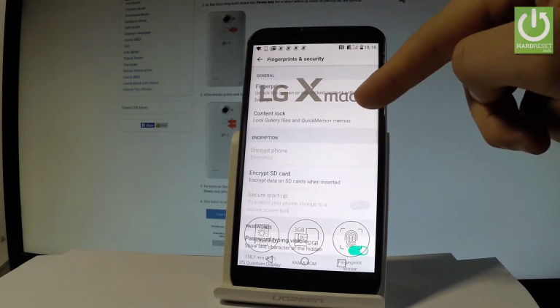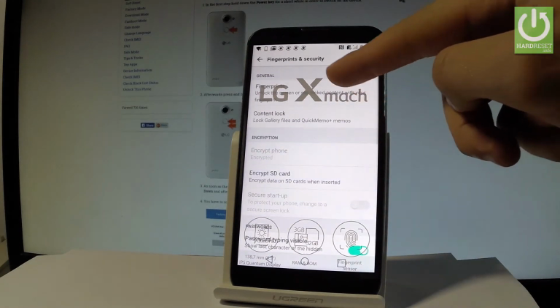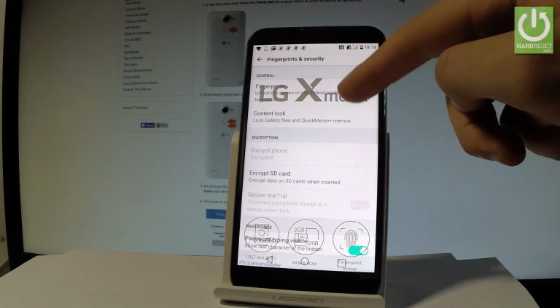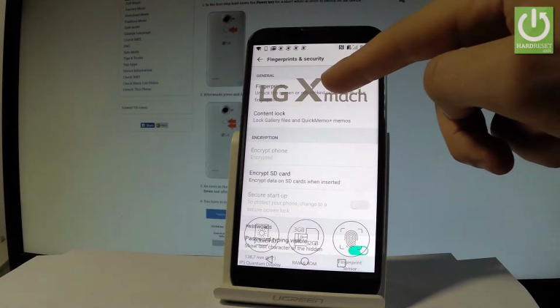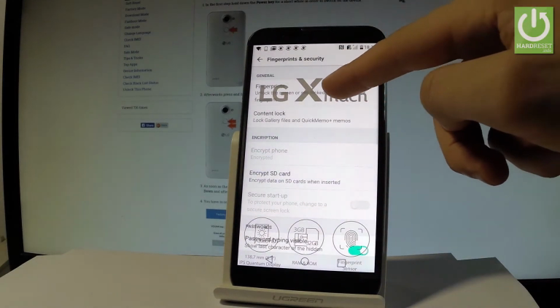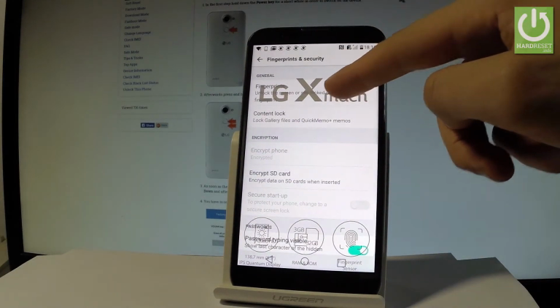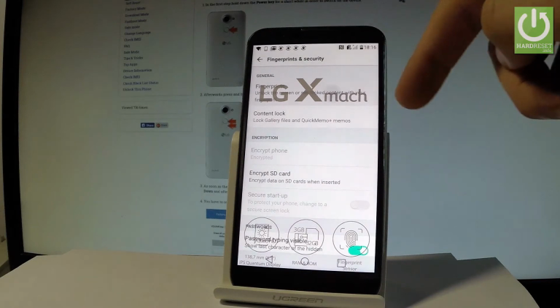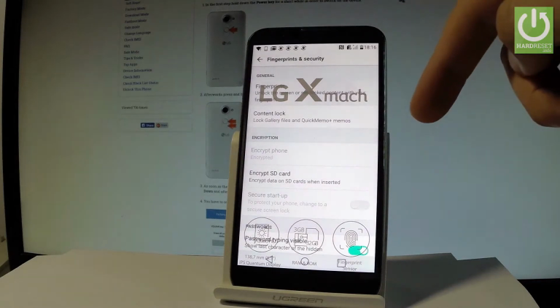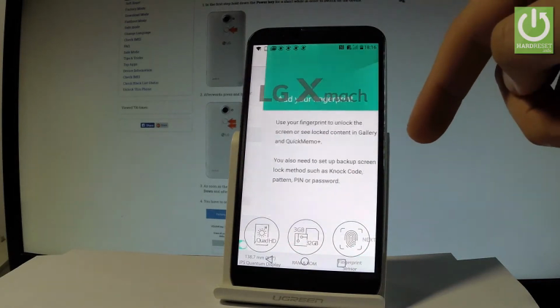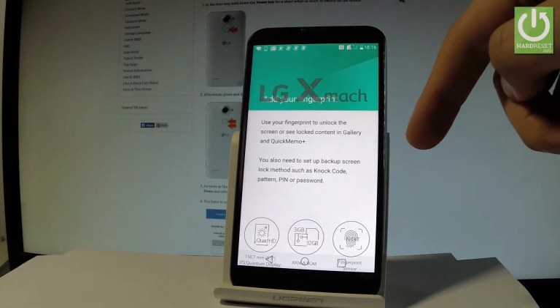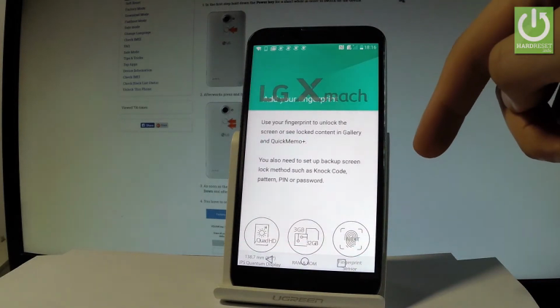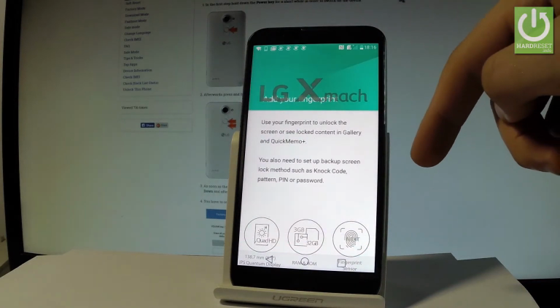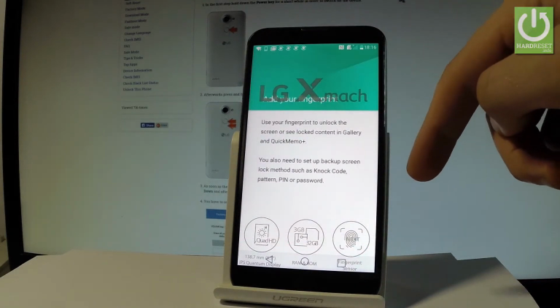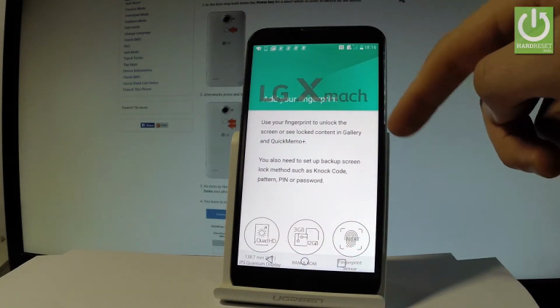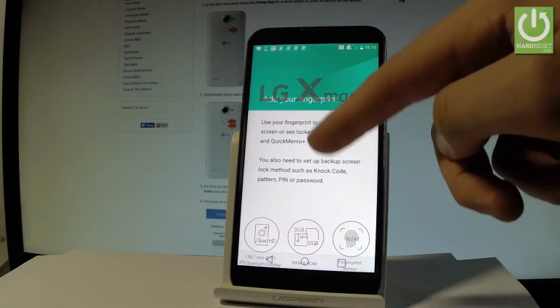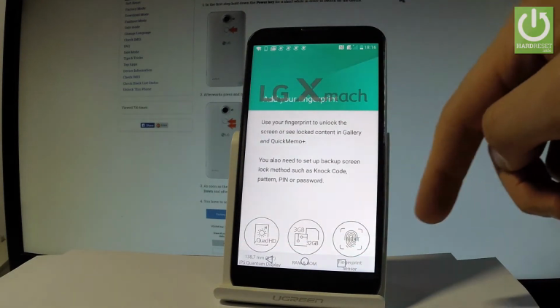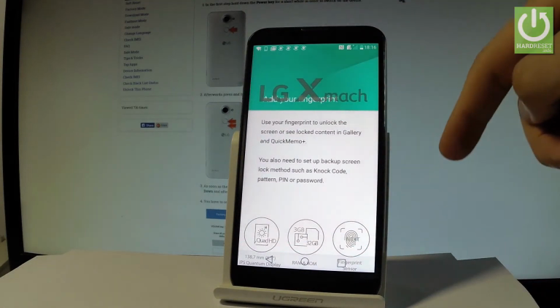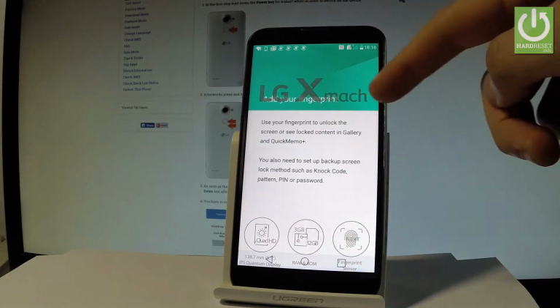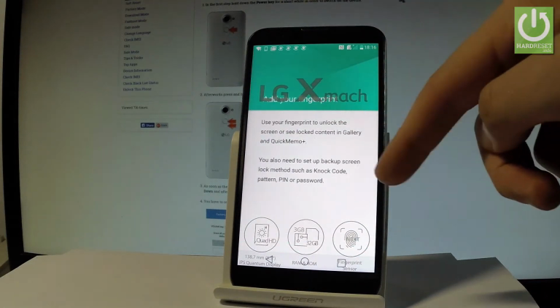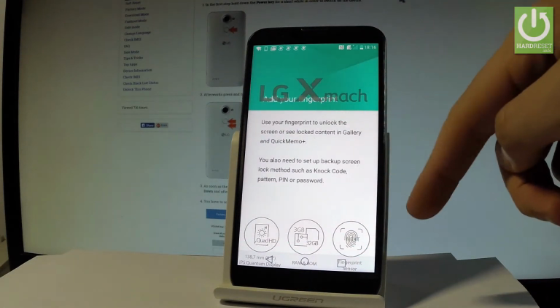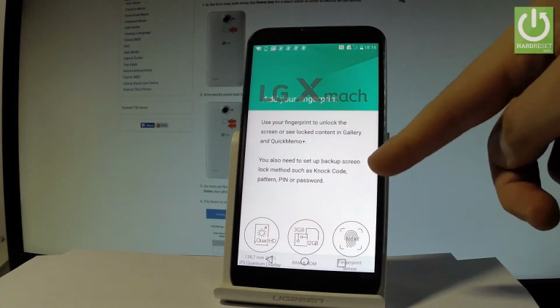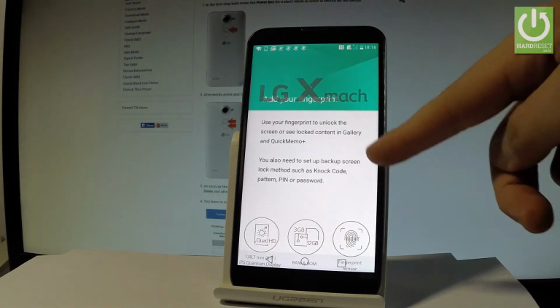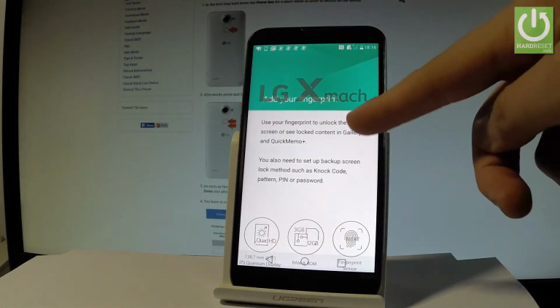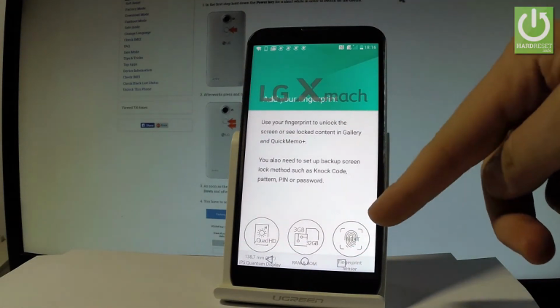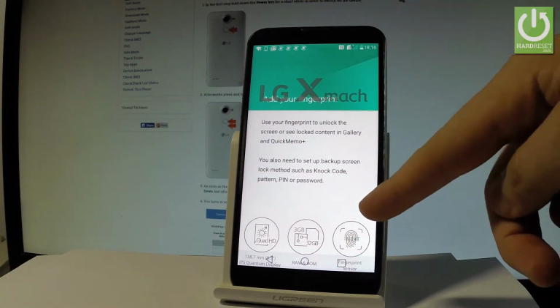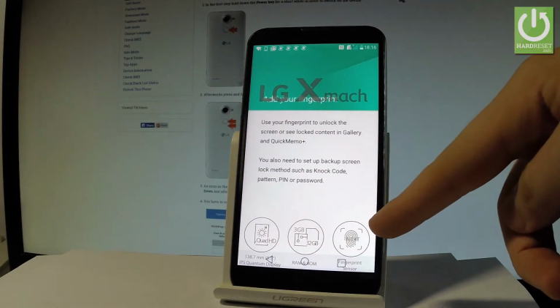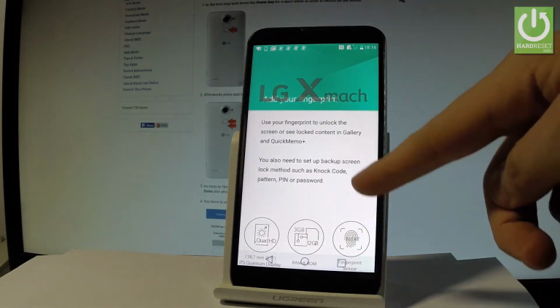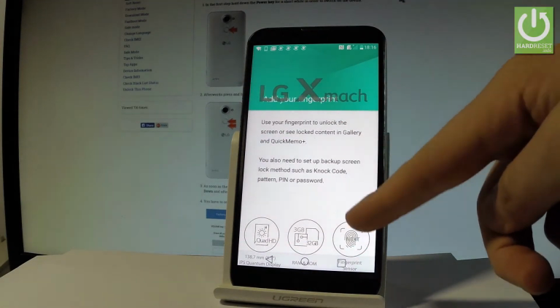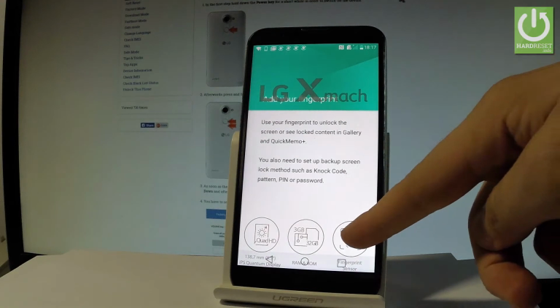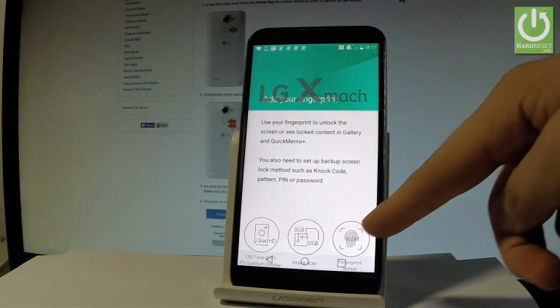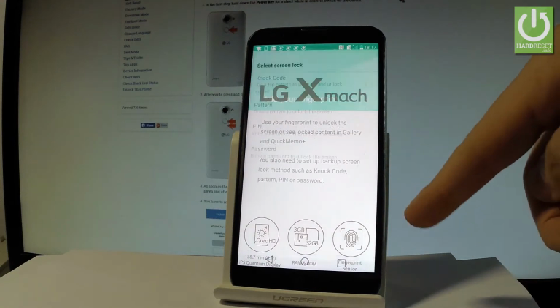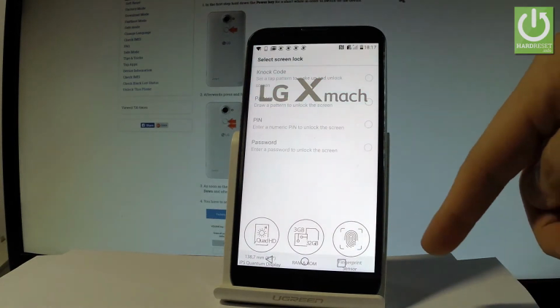Then choose Fingerprint. Here you've got the information about your fingerprint, so let's tap Next right here.